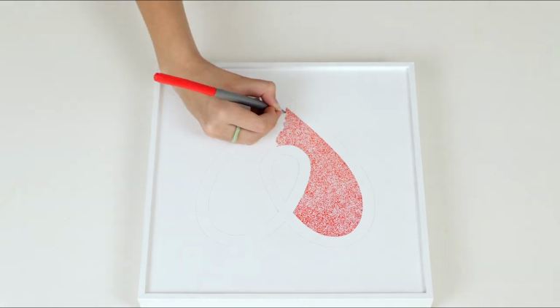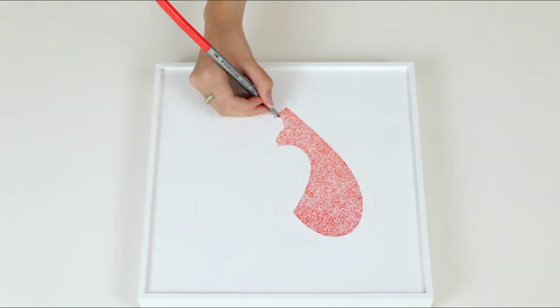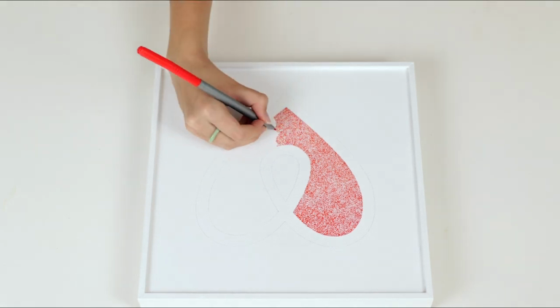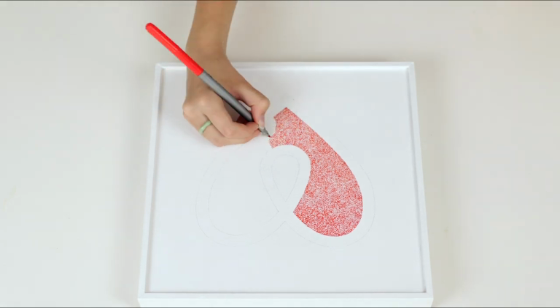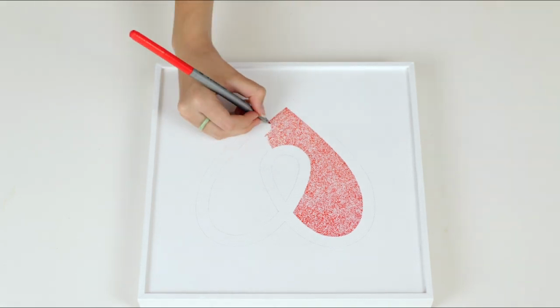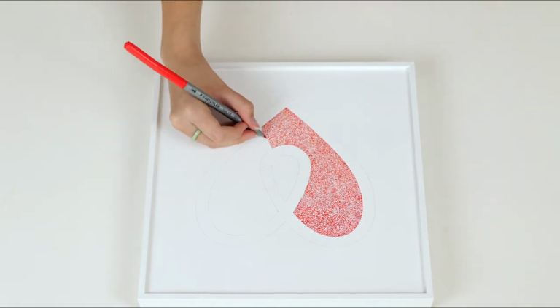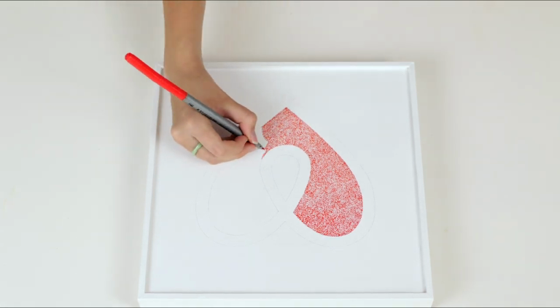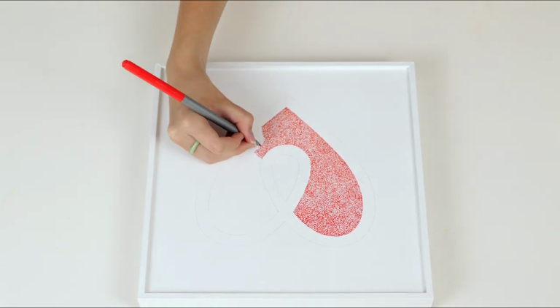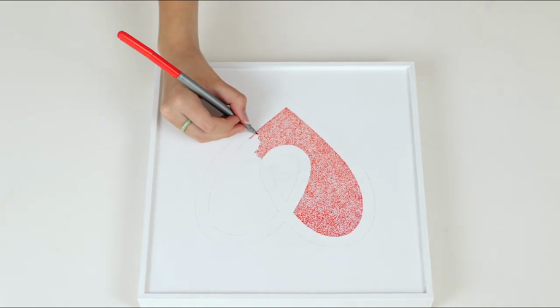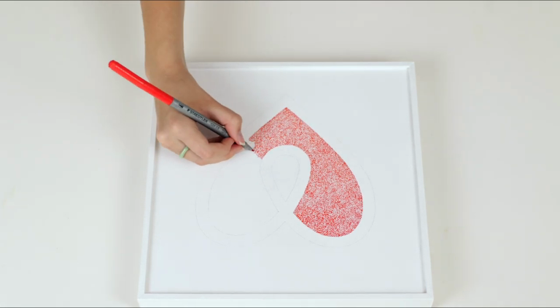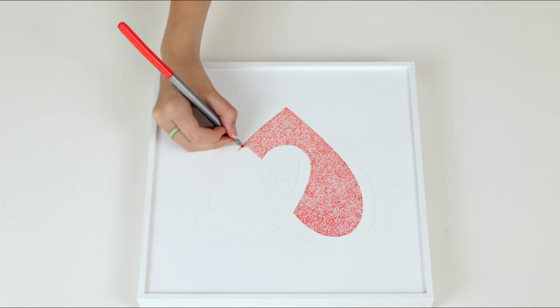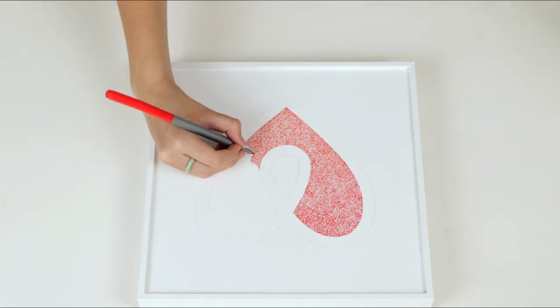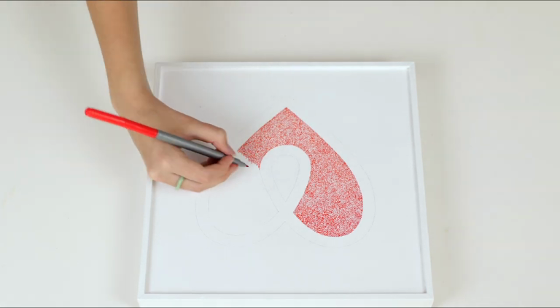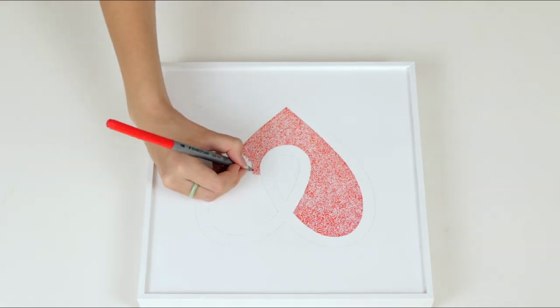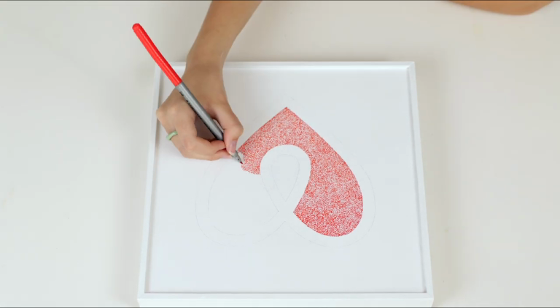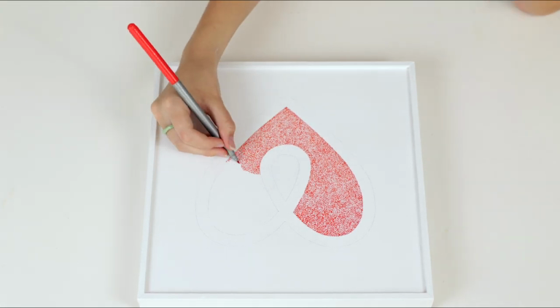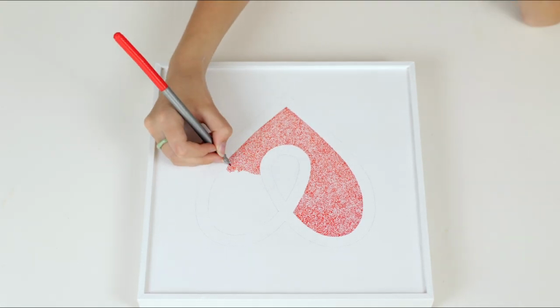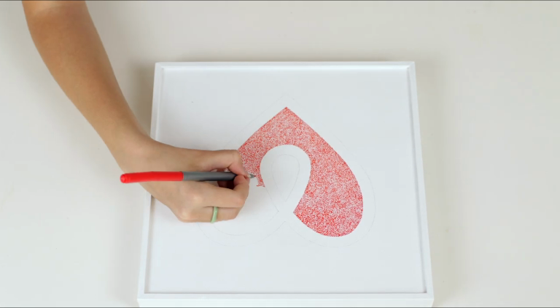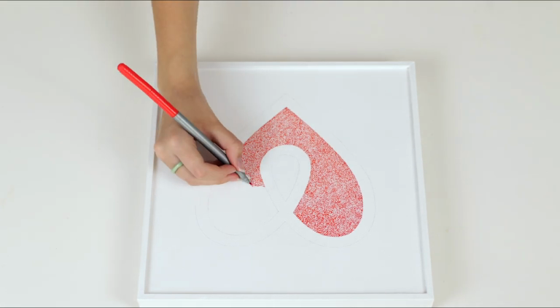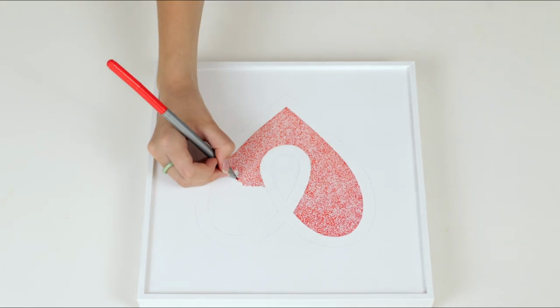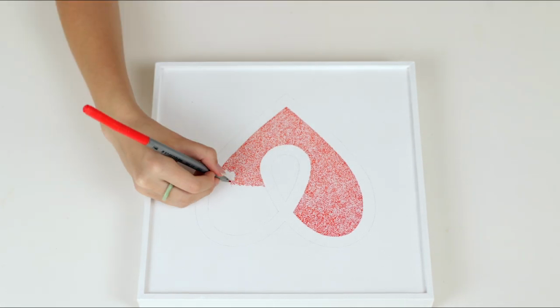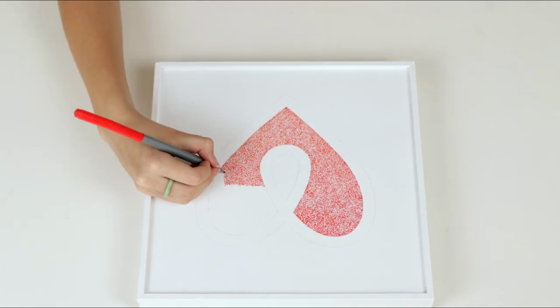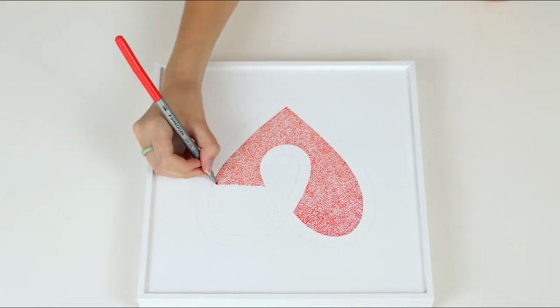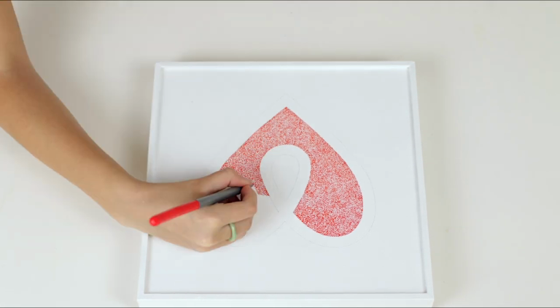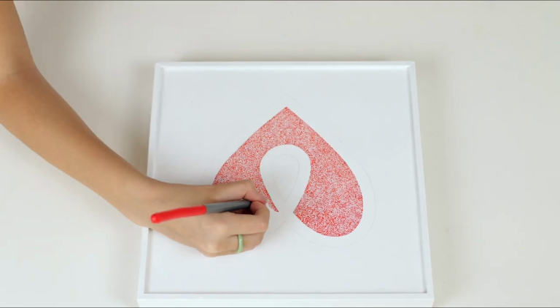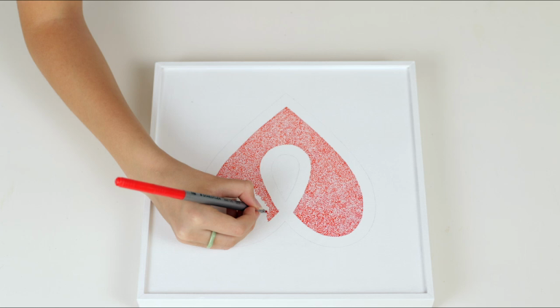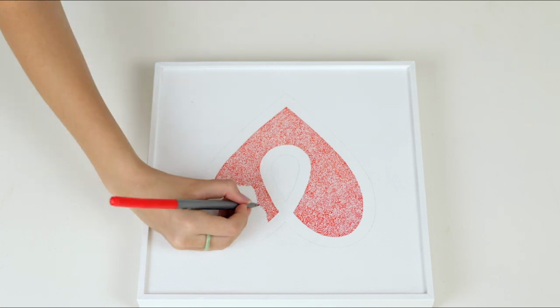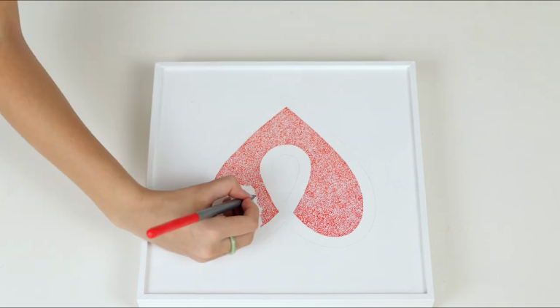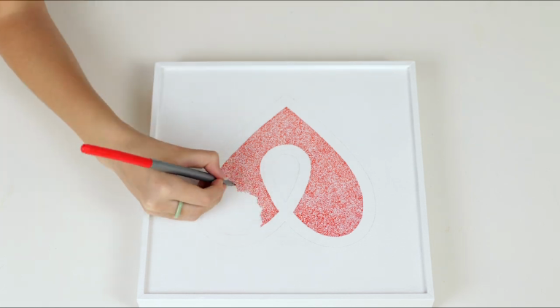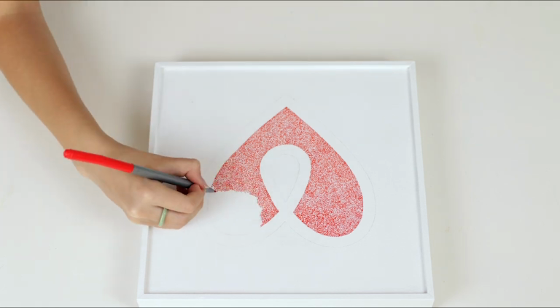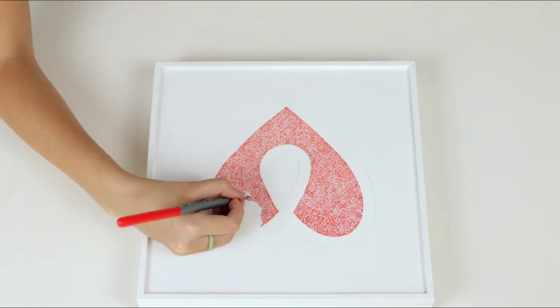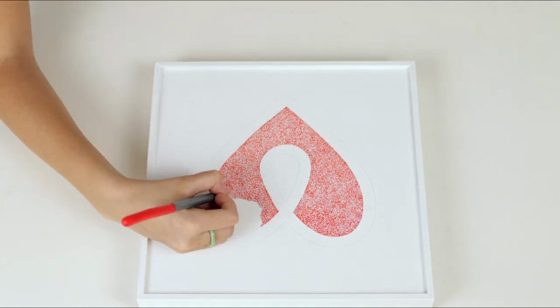In pointillism, the closer the dots are together, the stronger the color will be, and the further apart, the lighter the color will be.